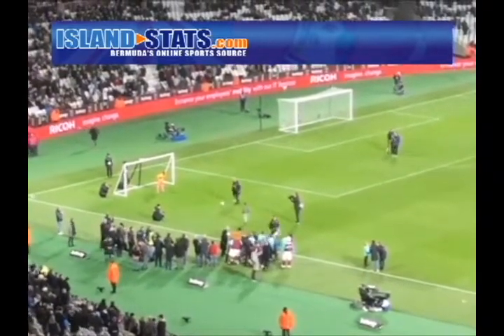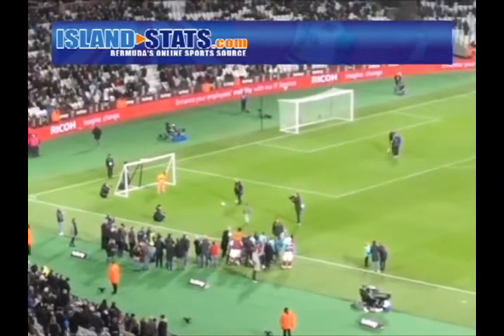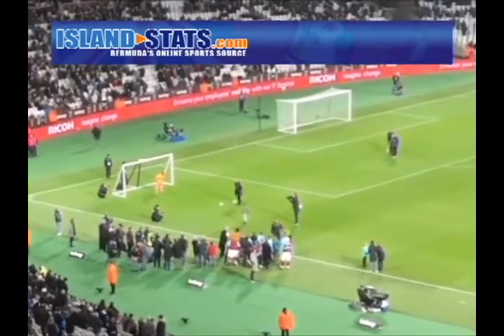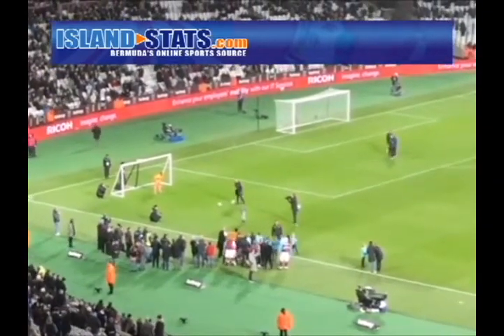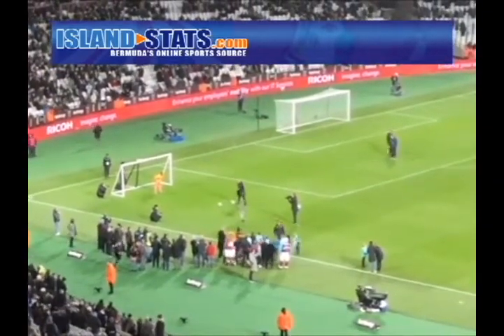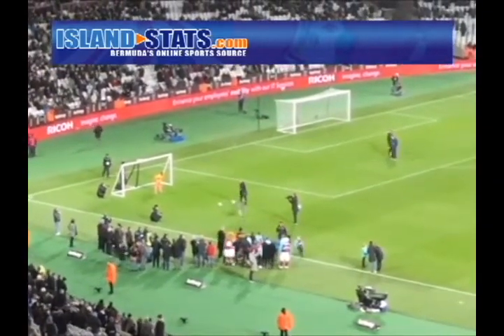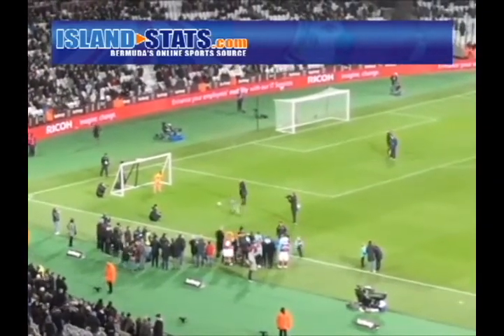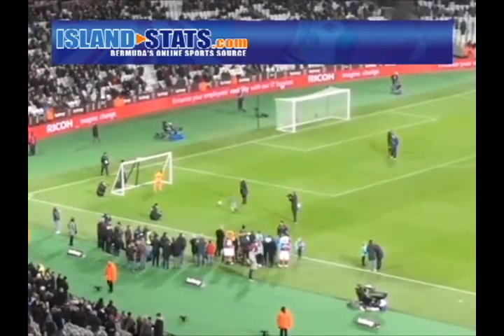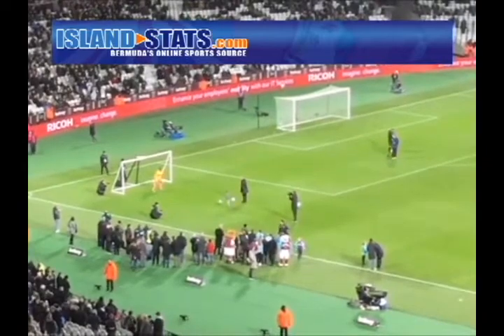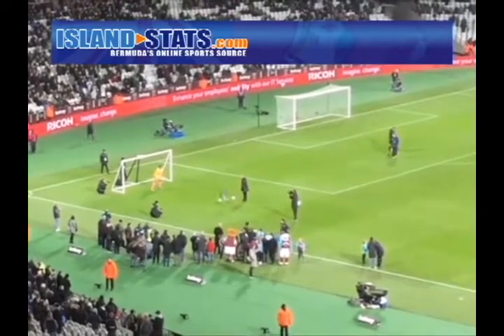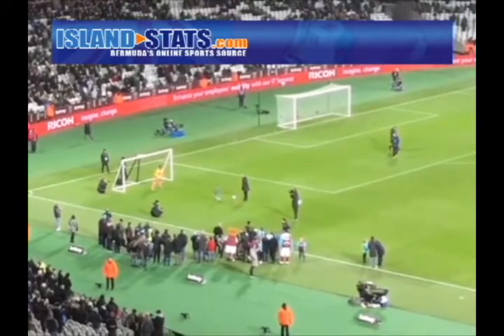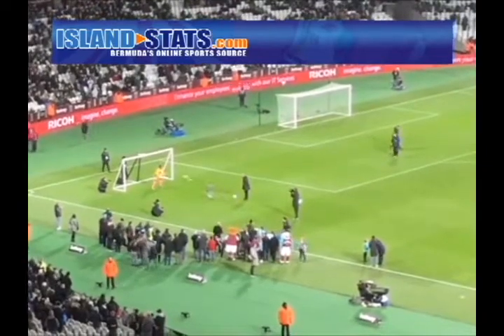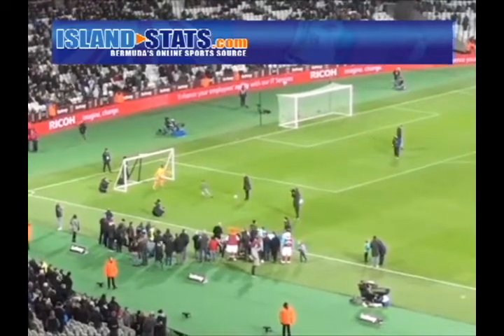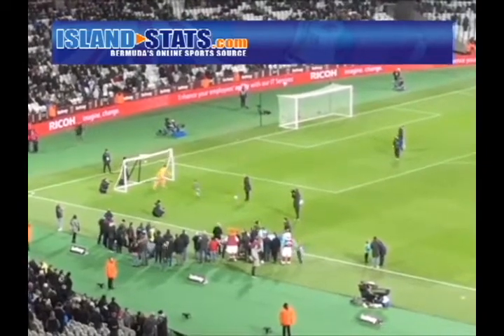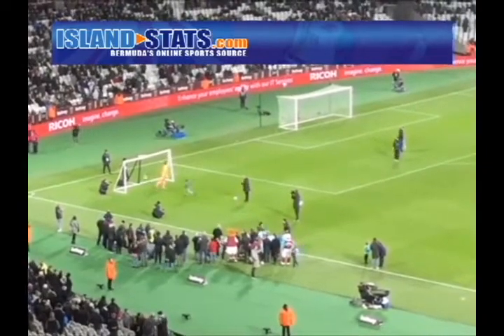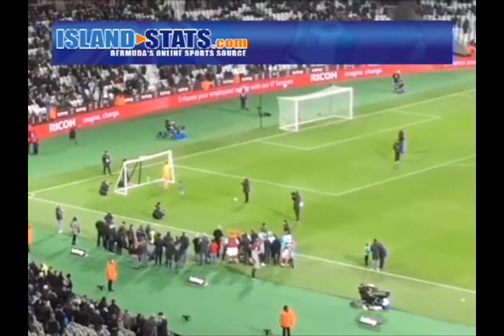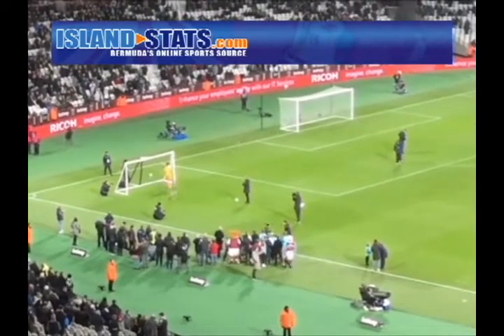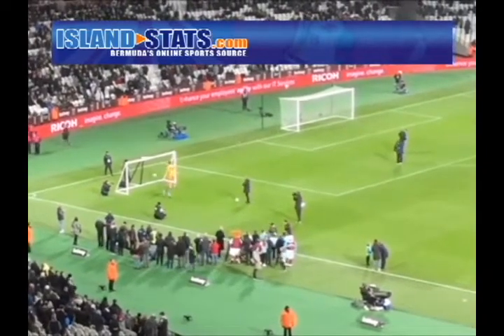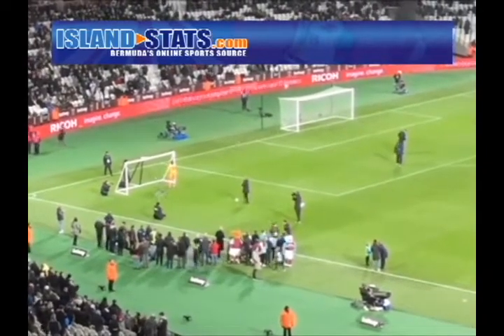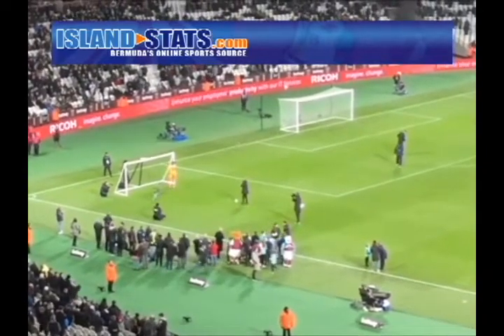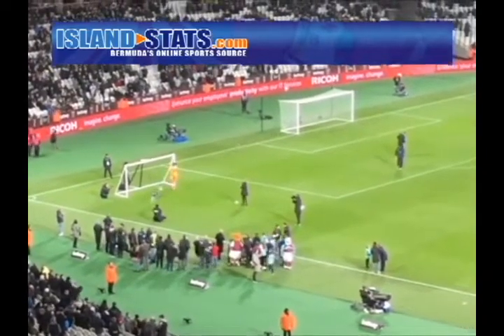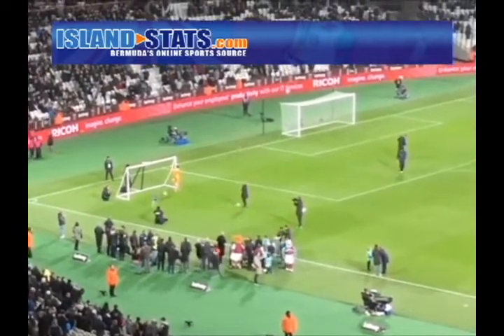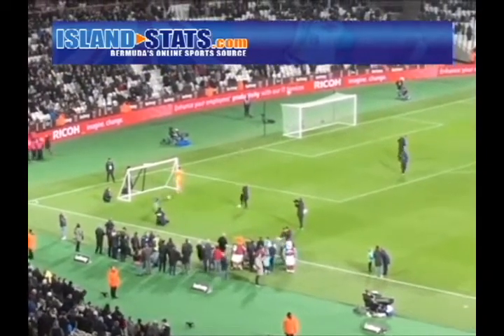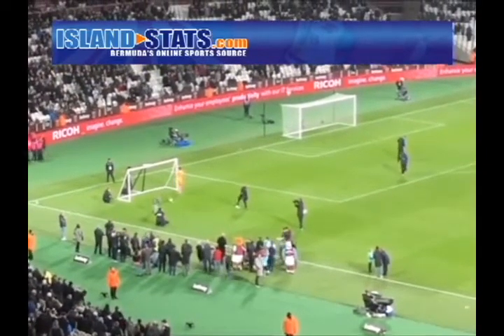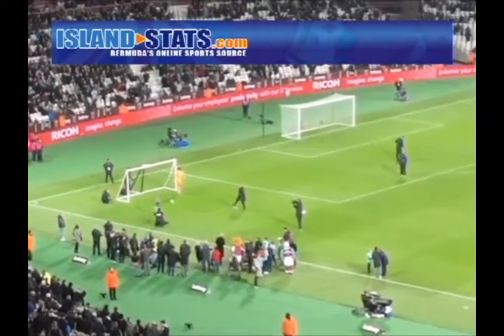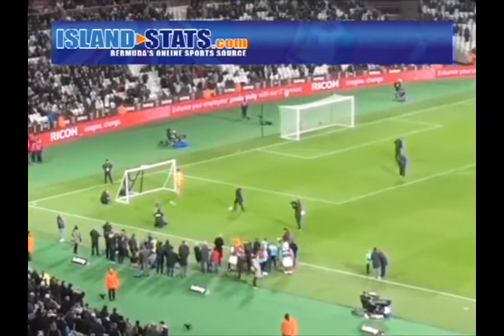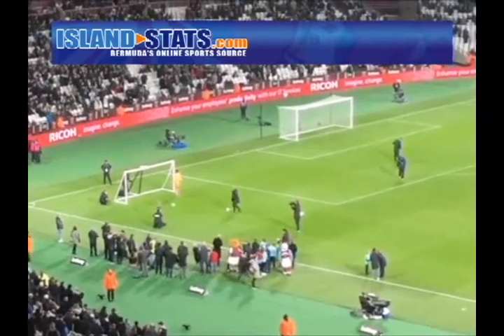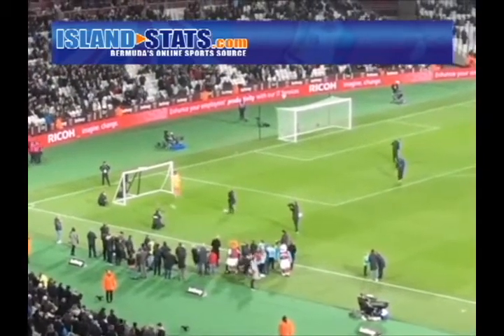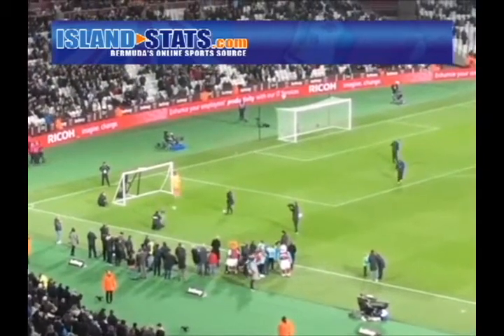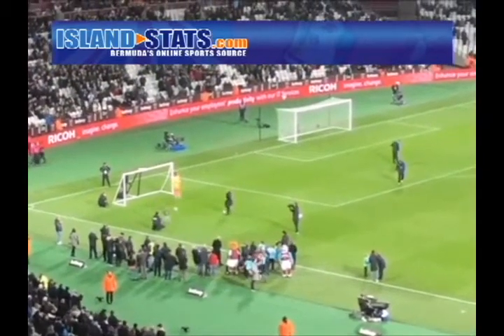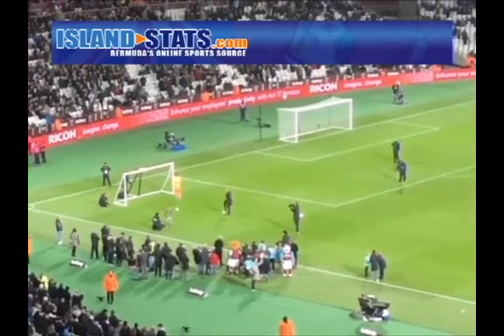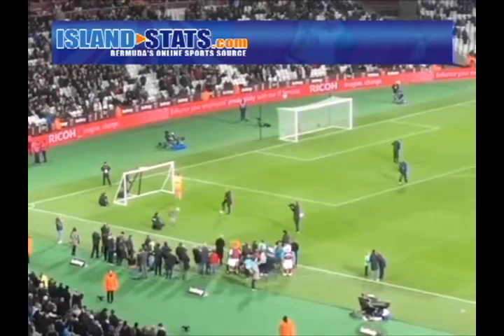And now Aston. What a penalty! Well done, Aston.